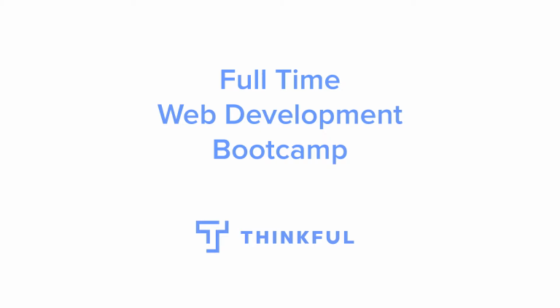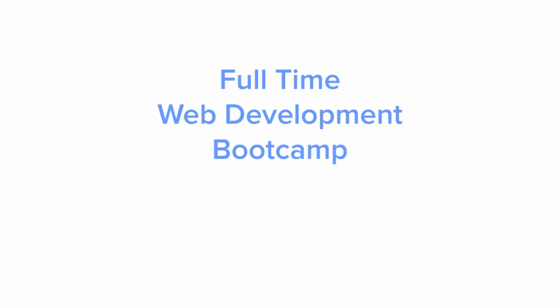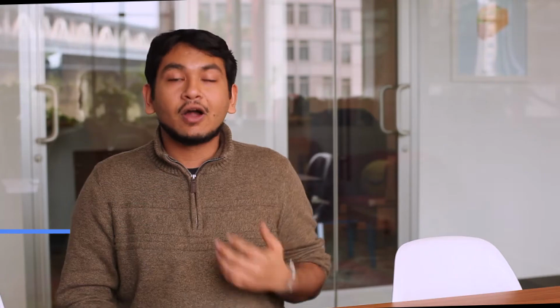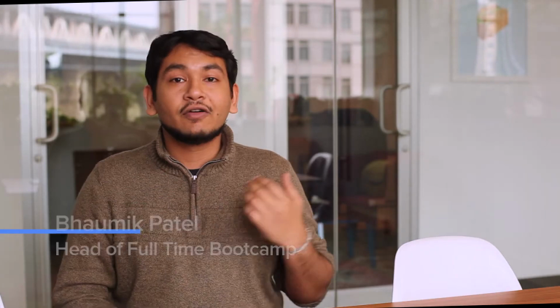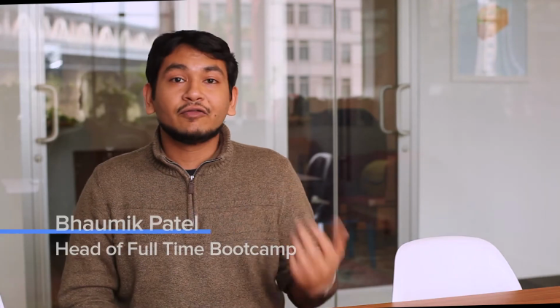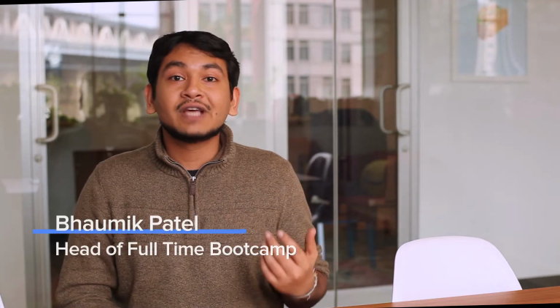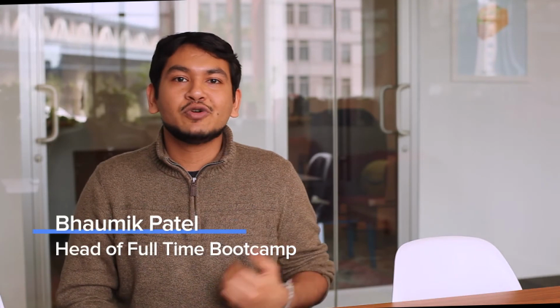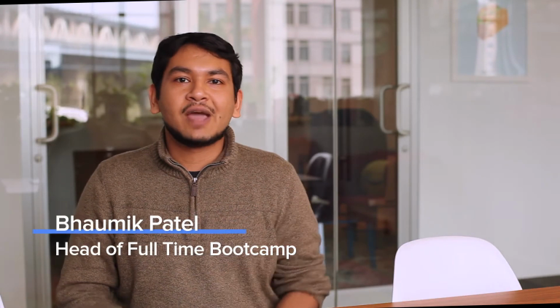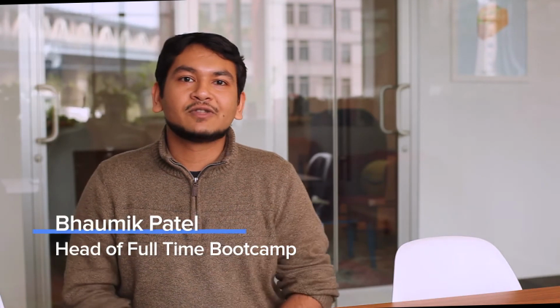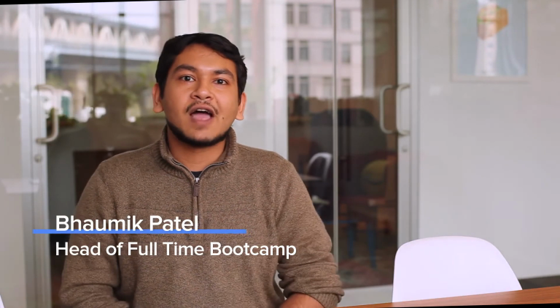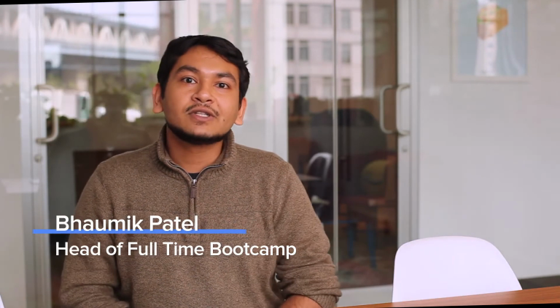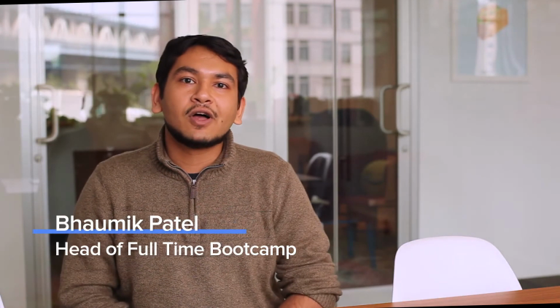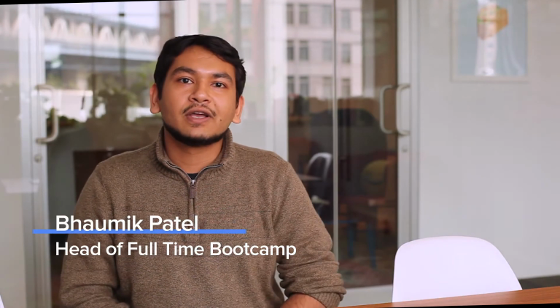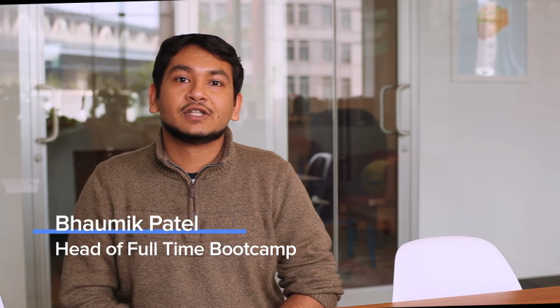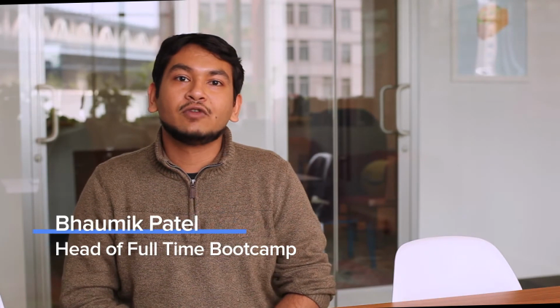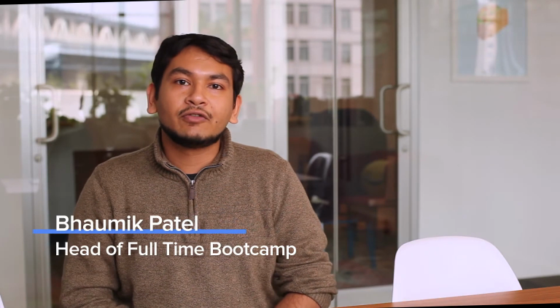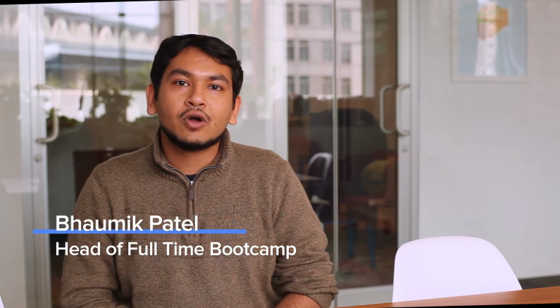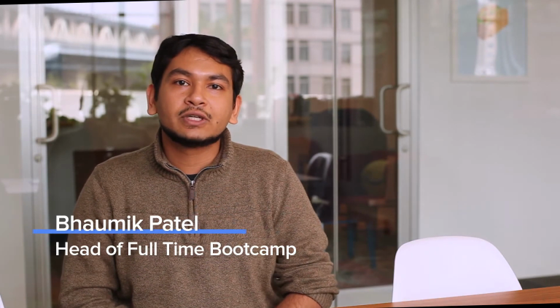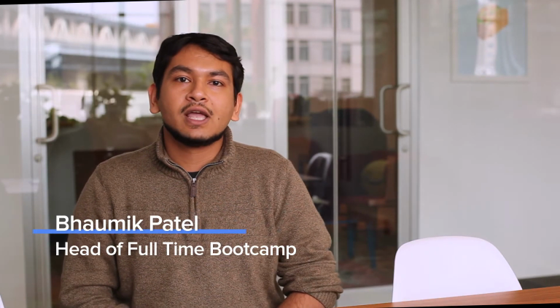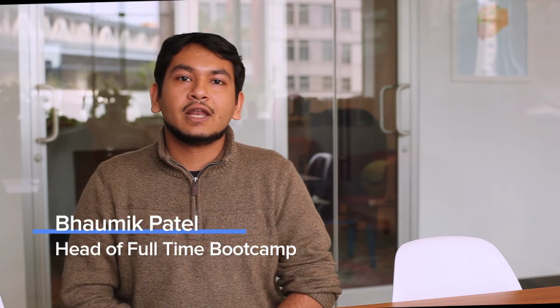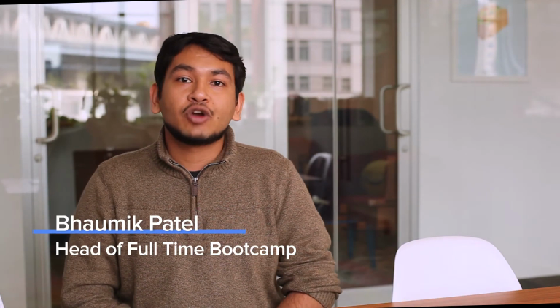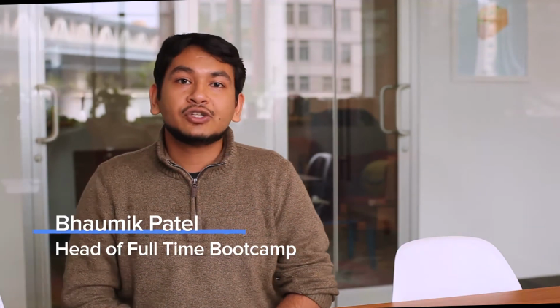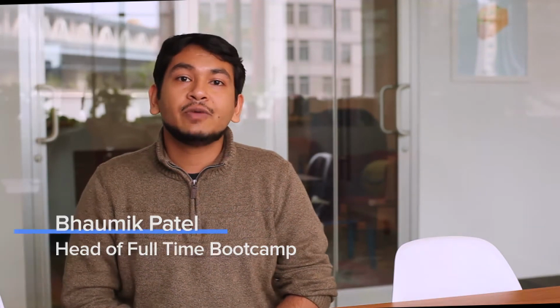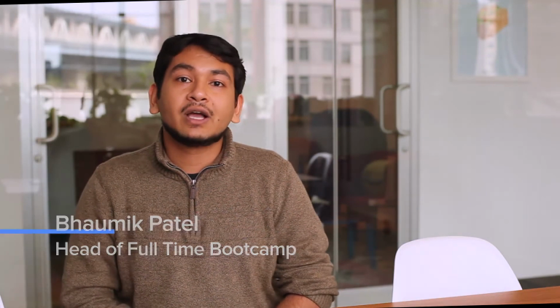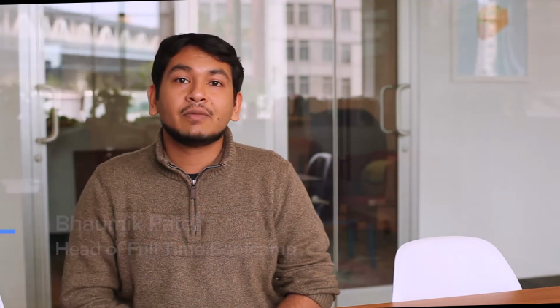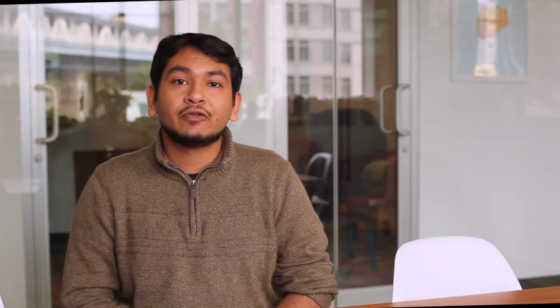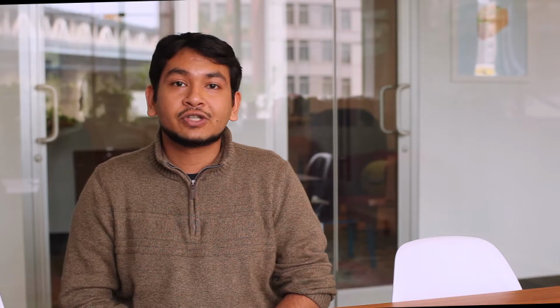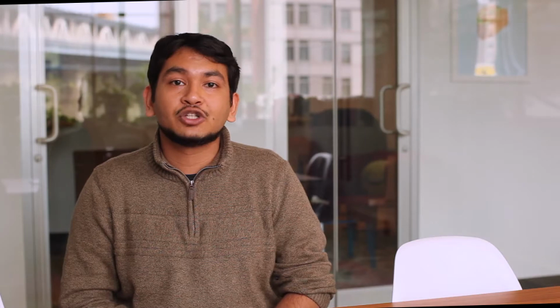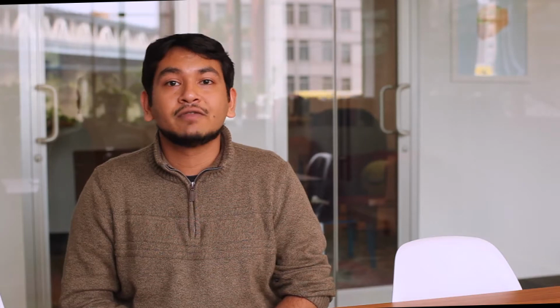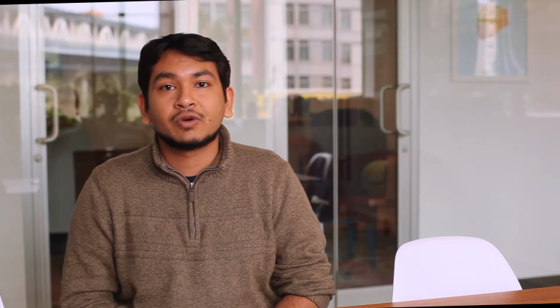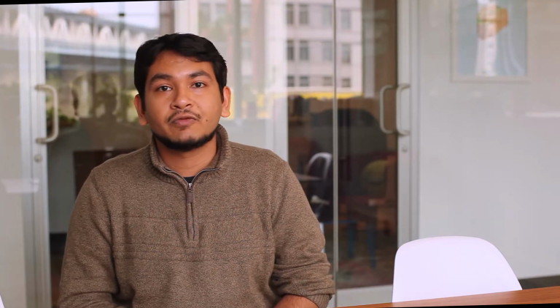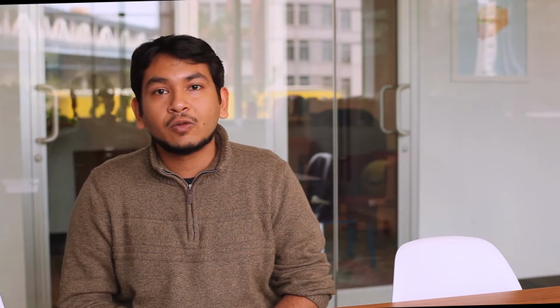Our full-time bootcamp is five months long, it's fully remote, and it trains you to become a full stack JavaScript developer.